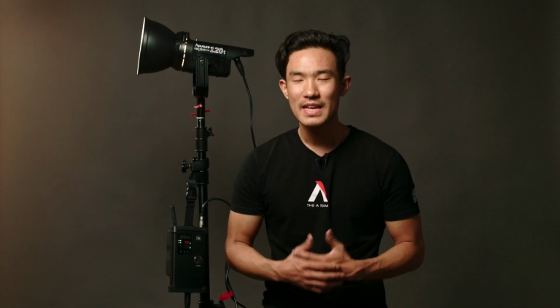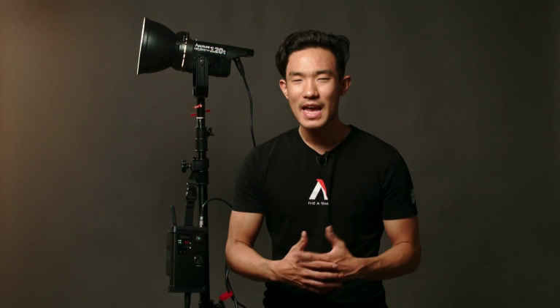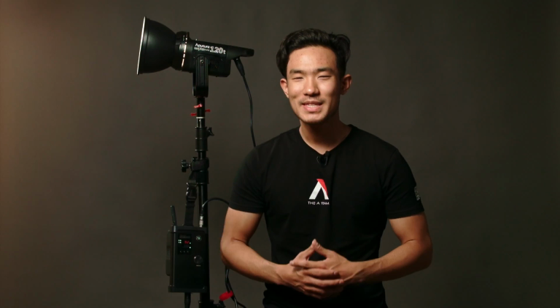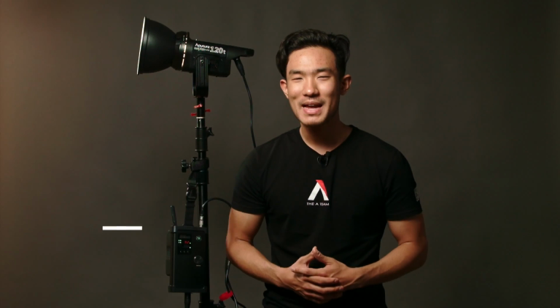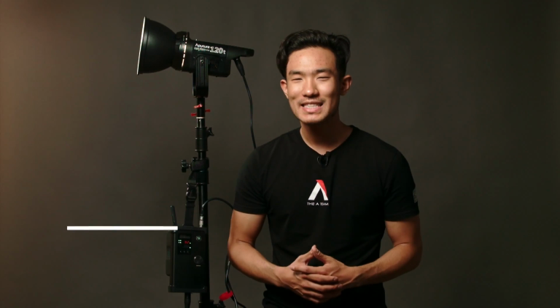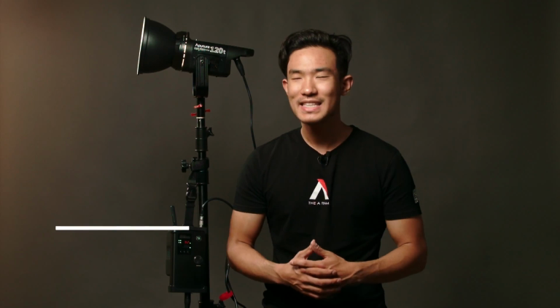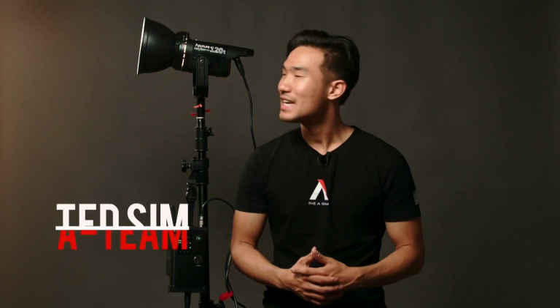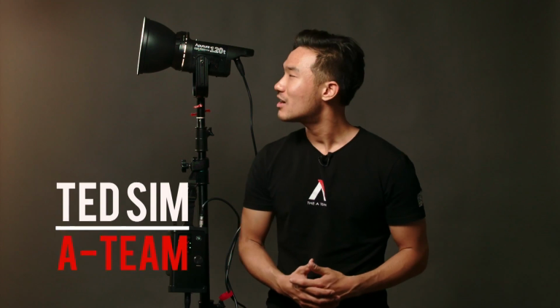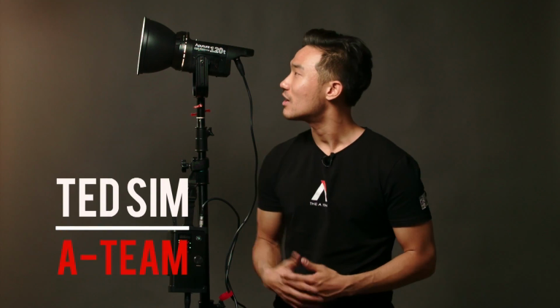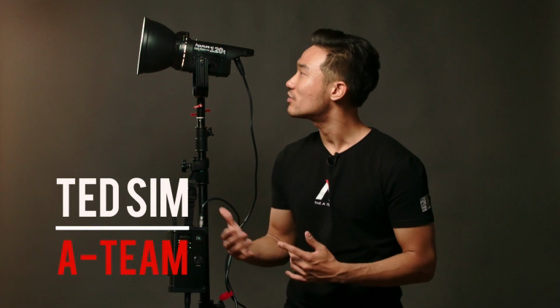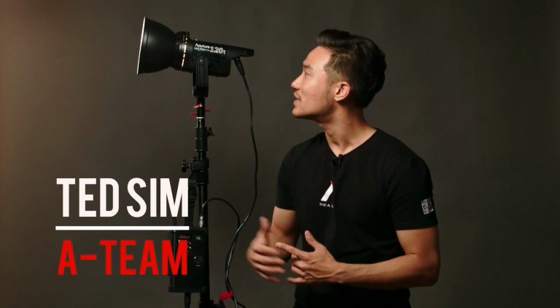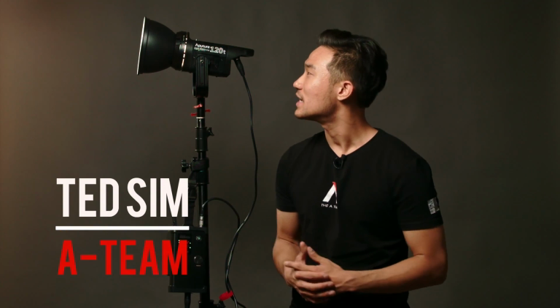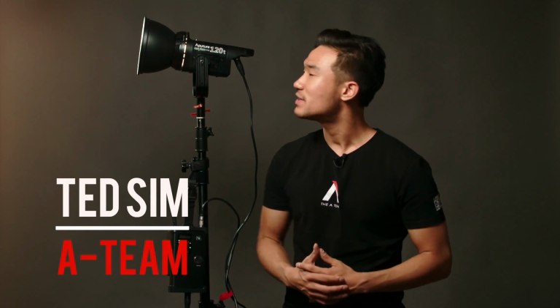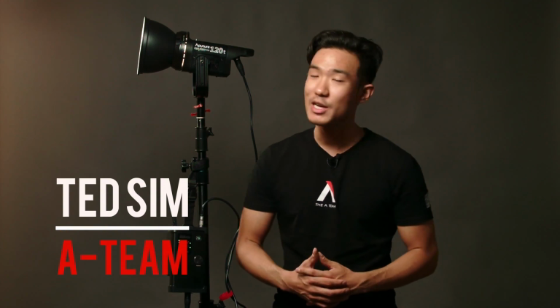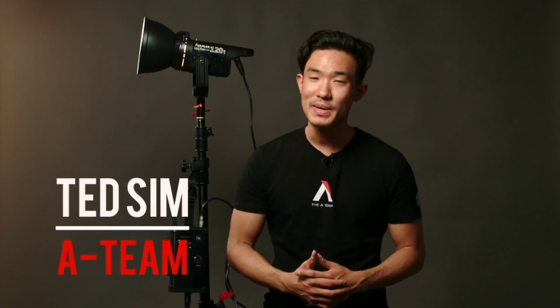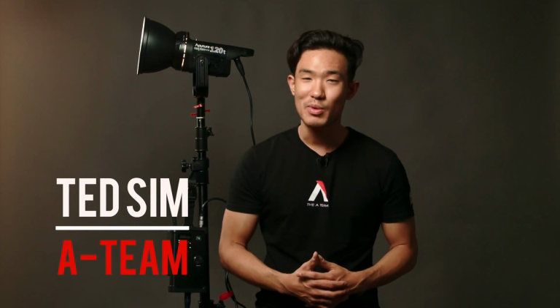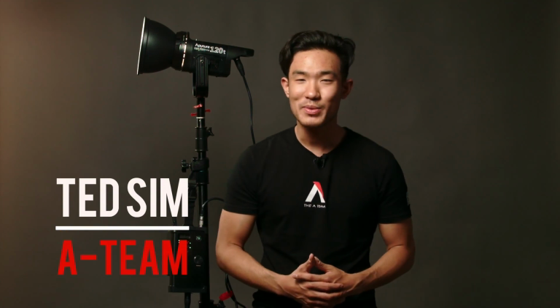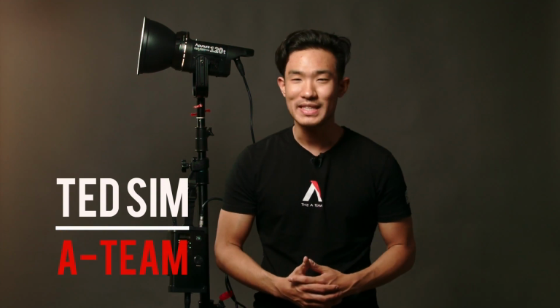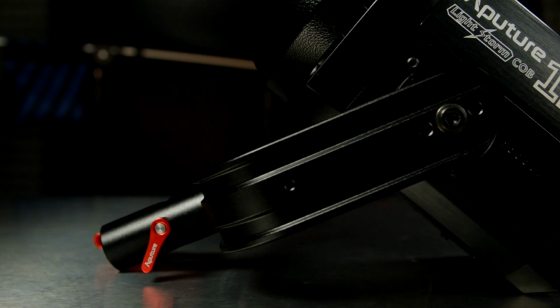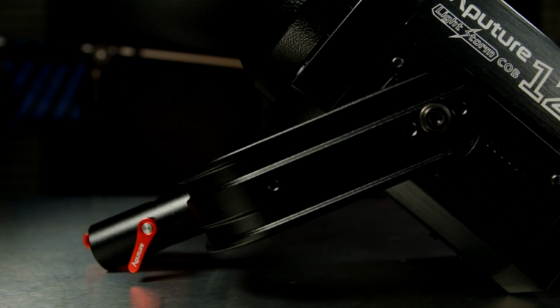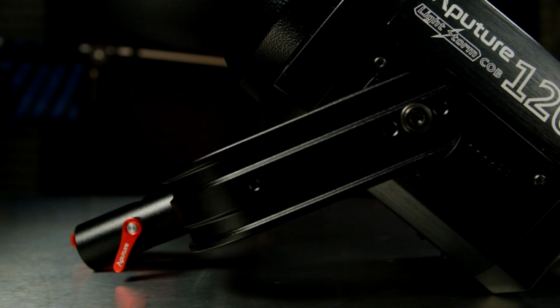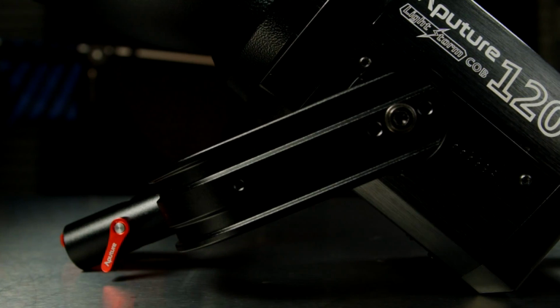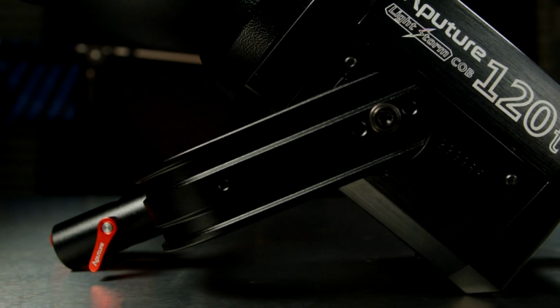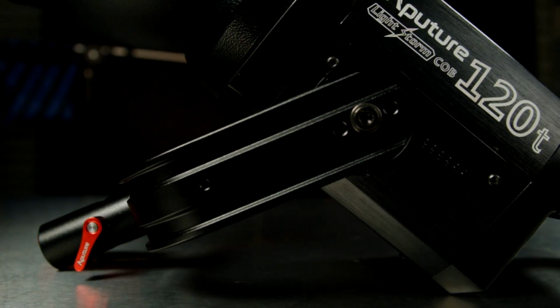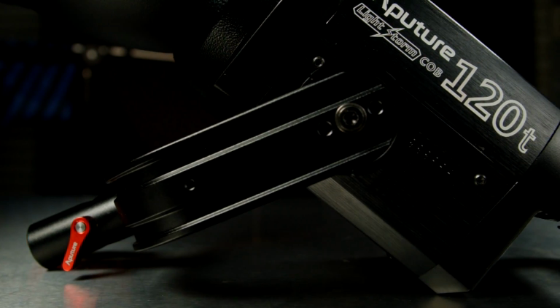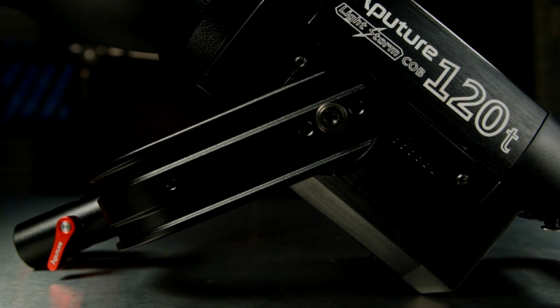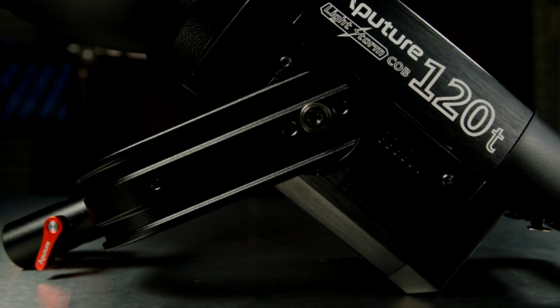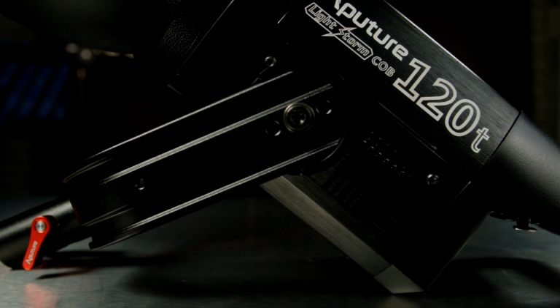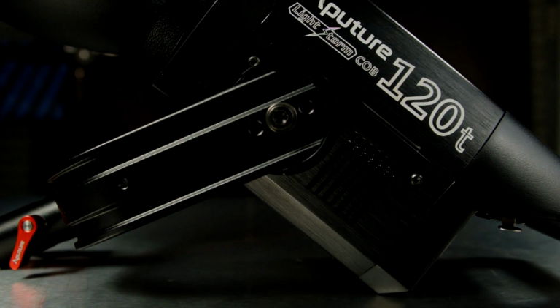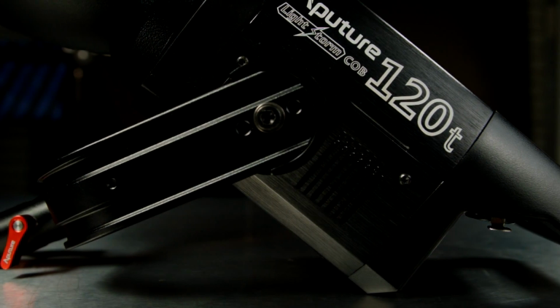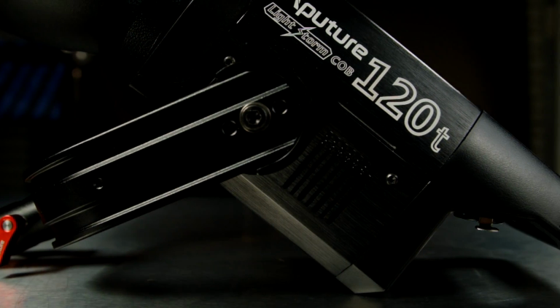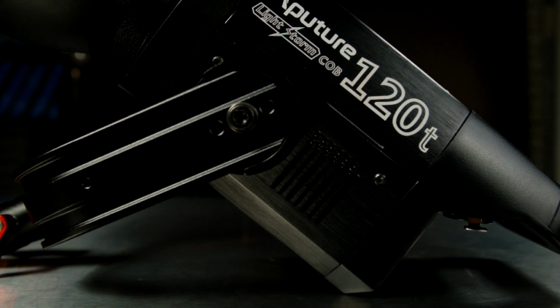Hey, what's up guys? It's Ted here, here to introduce the new COB 120T, the newest line in the Aputure Lightstorm series.